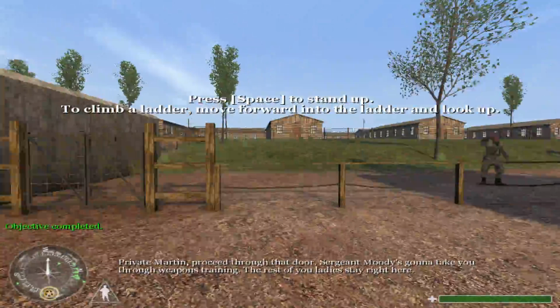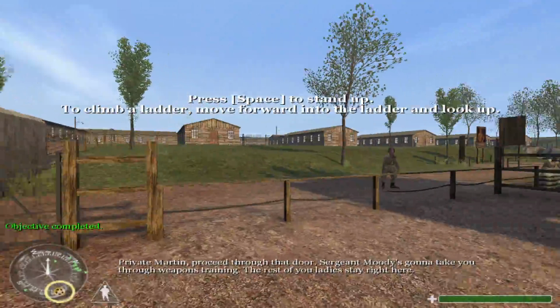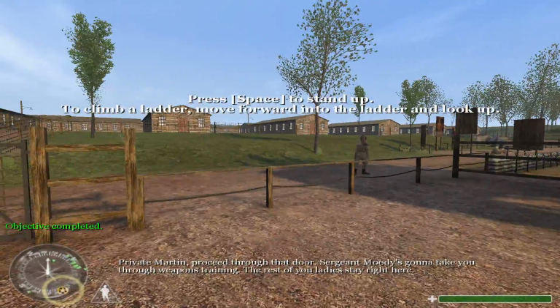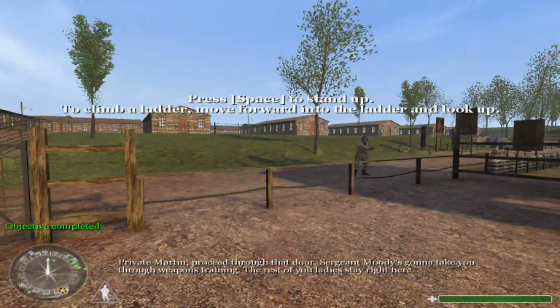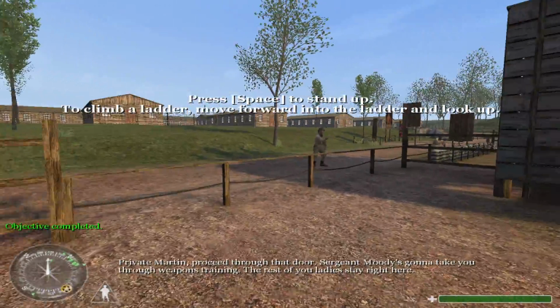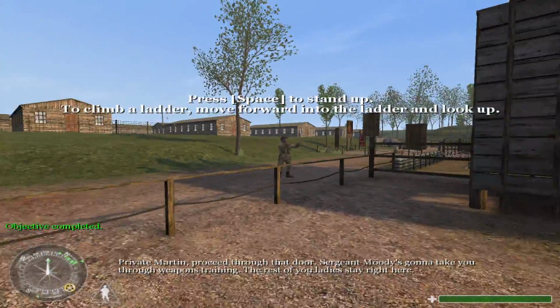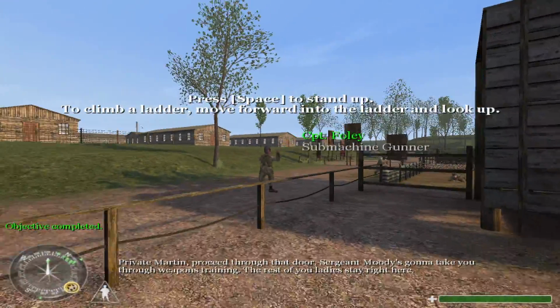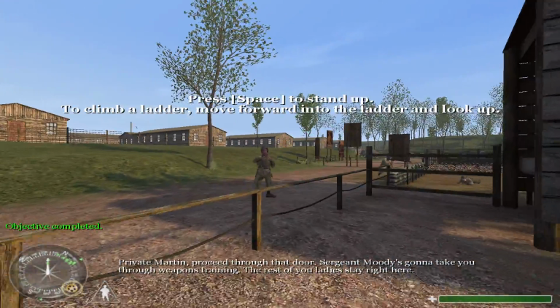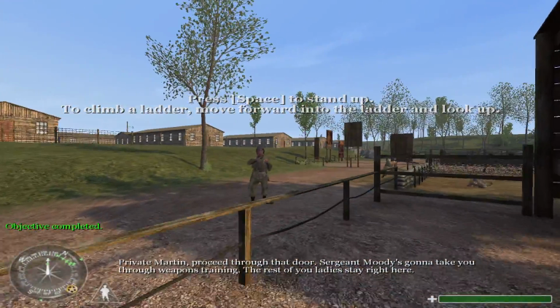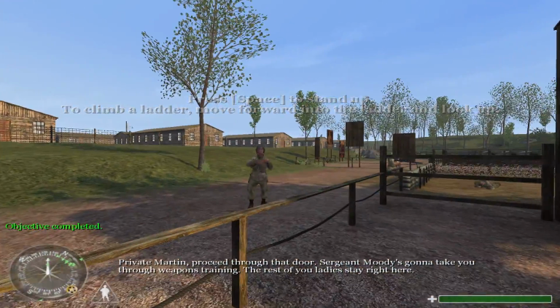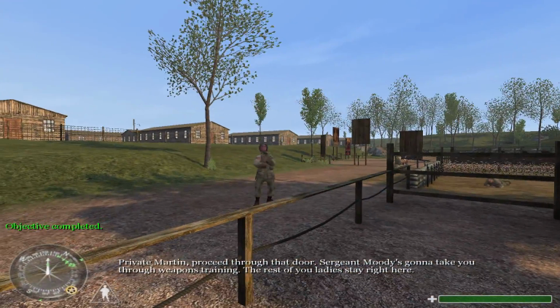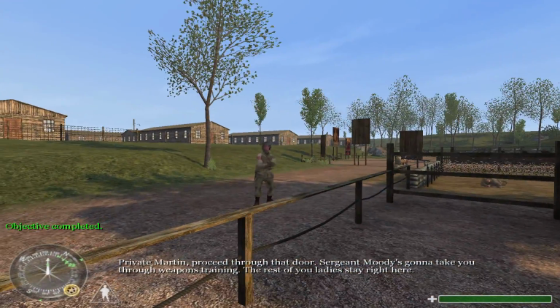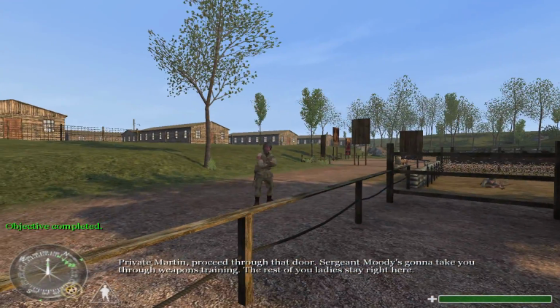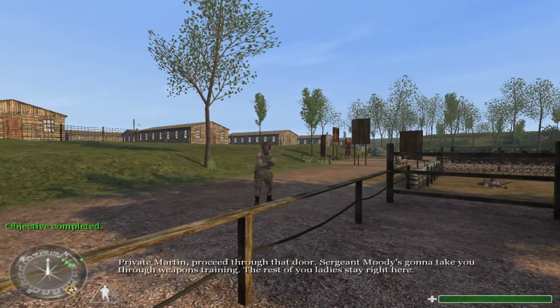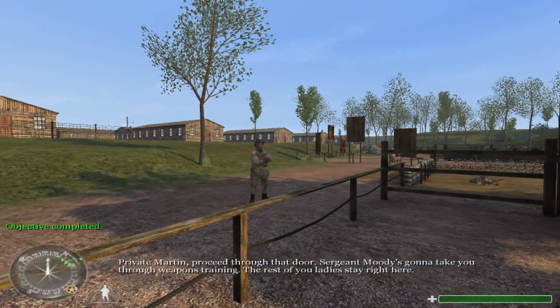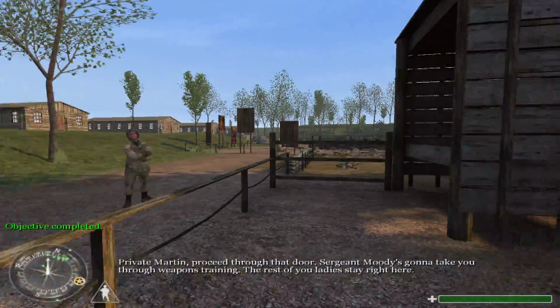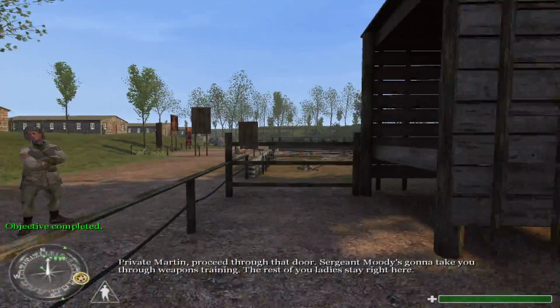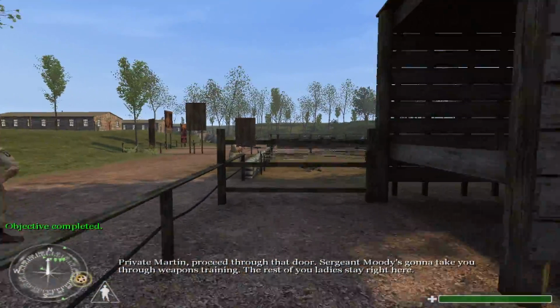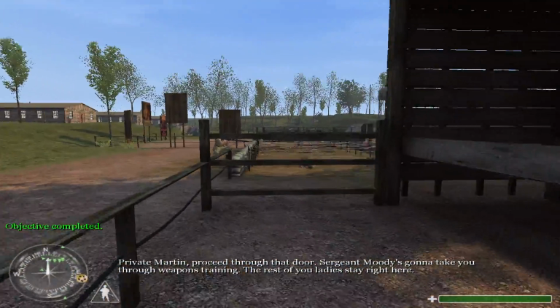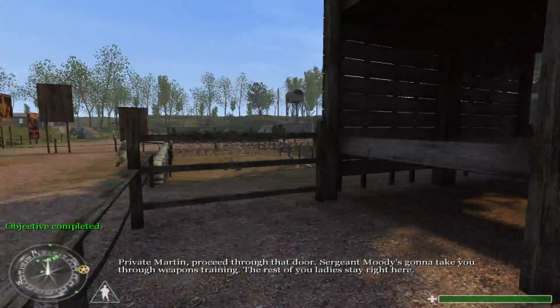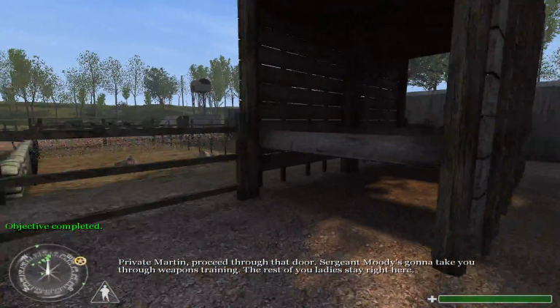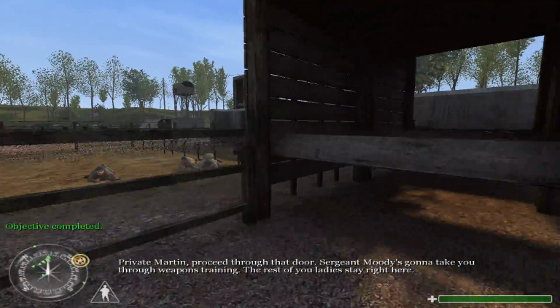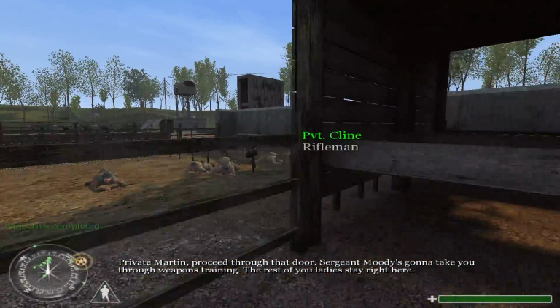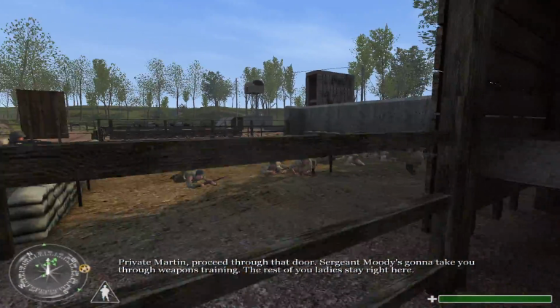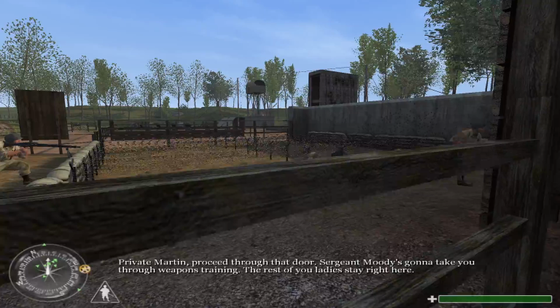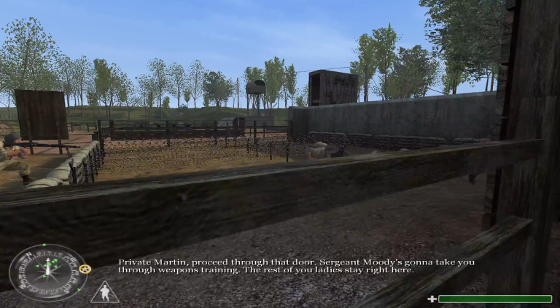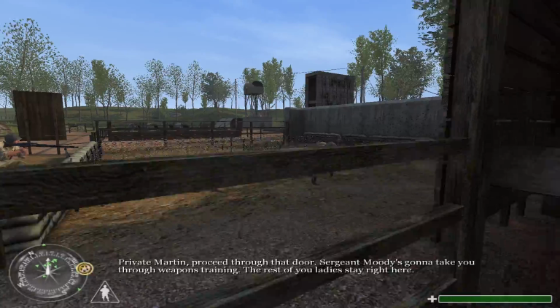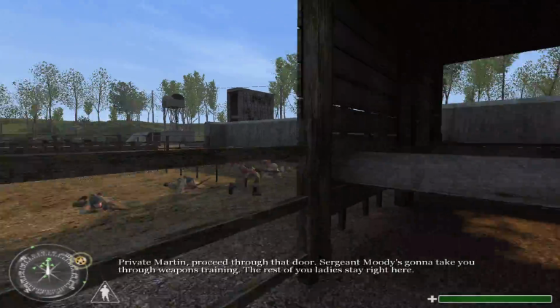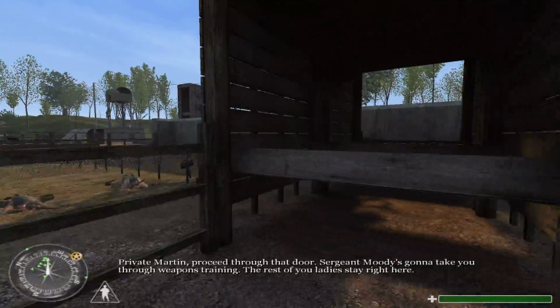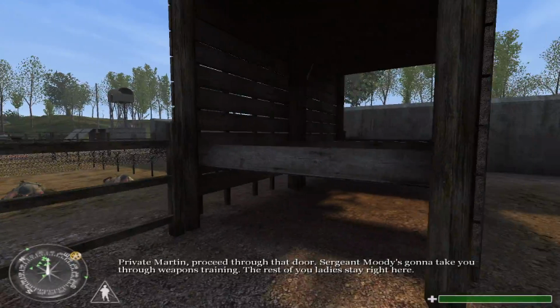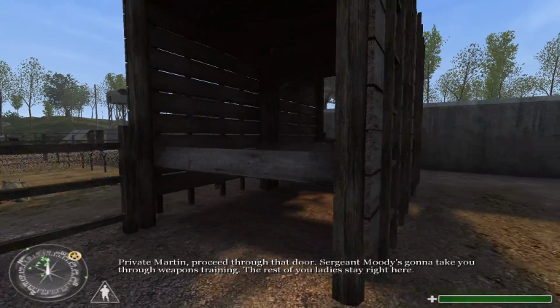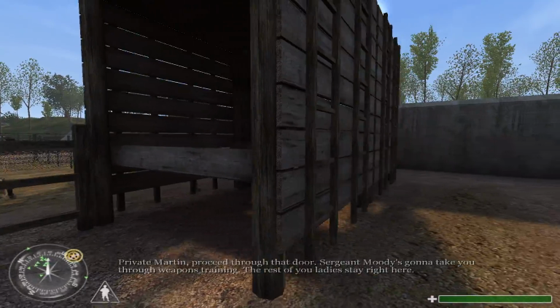Private Martin, proceed through that door. Sergeant Moody's going to take you through weapons training. The rest of you ladies, stay right here.